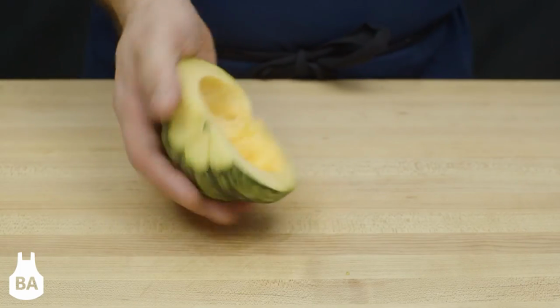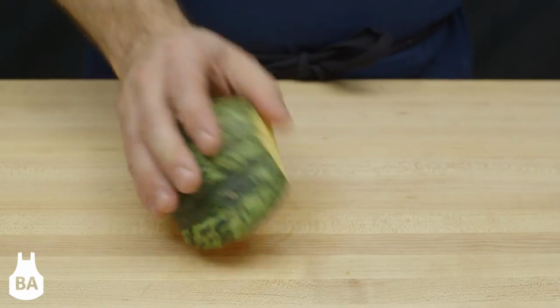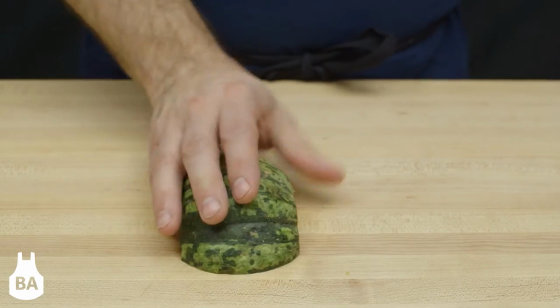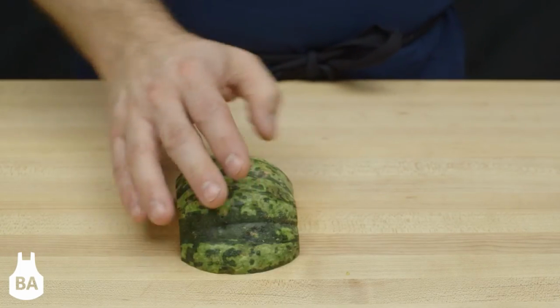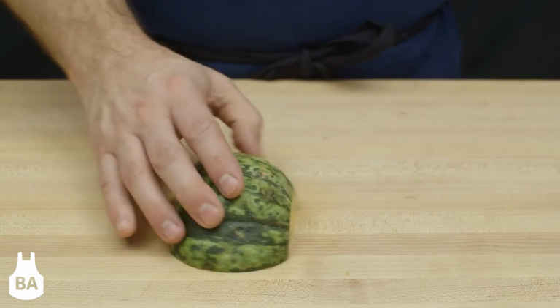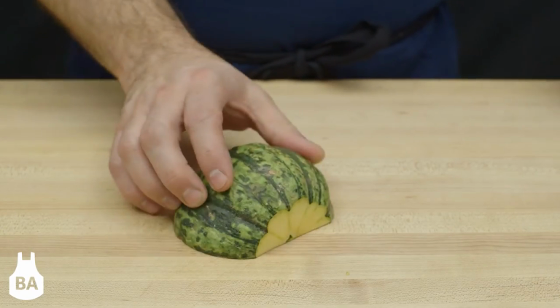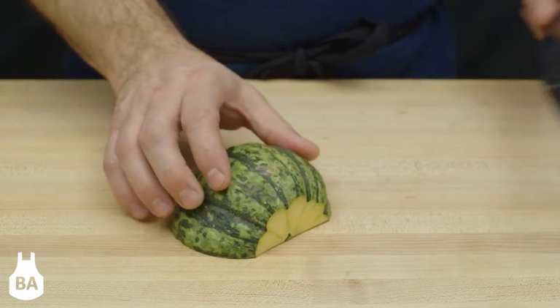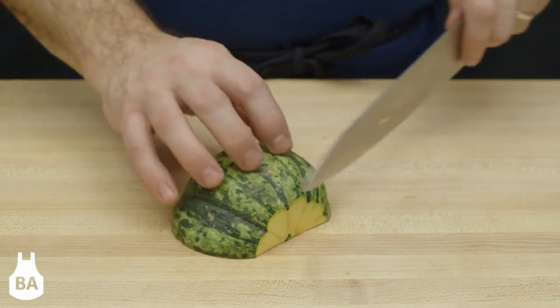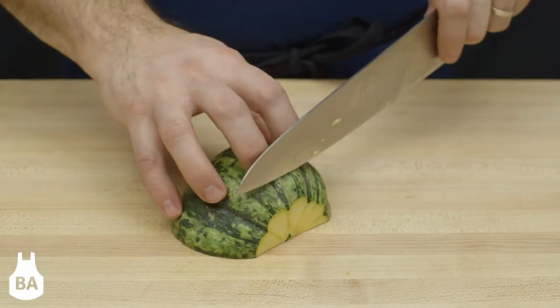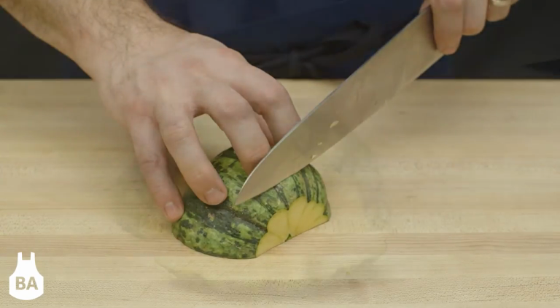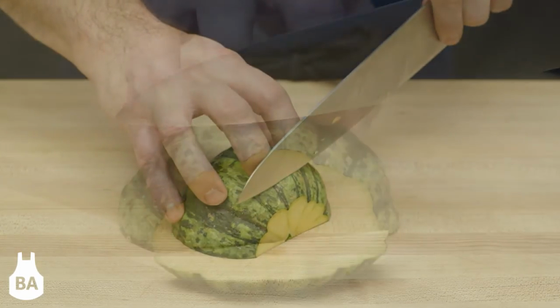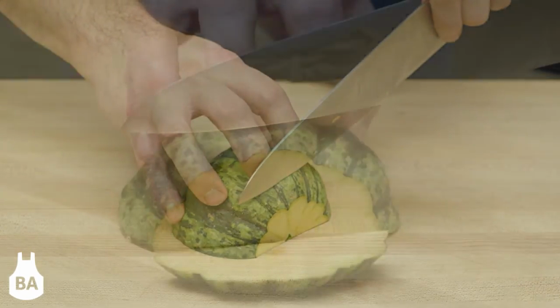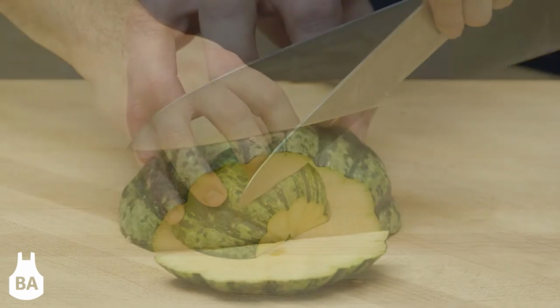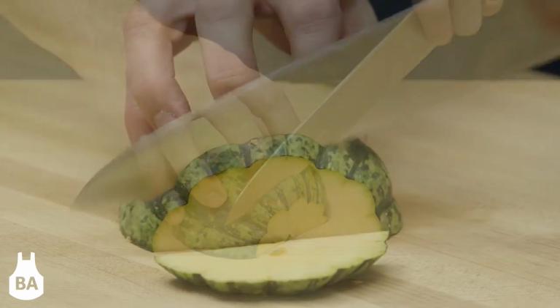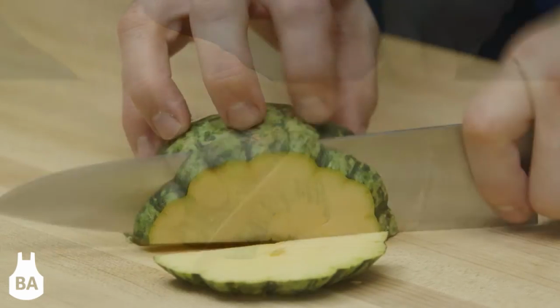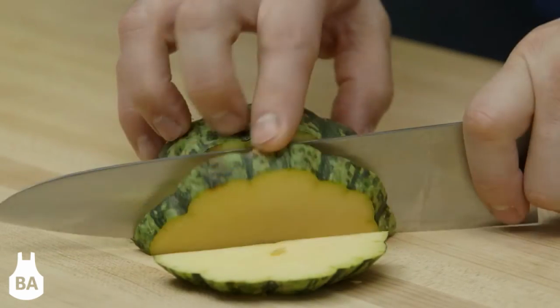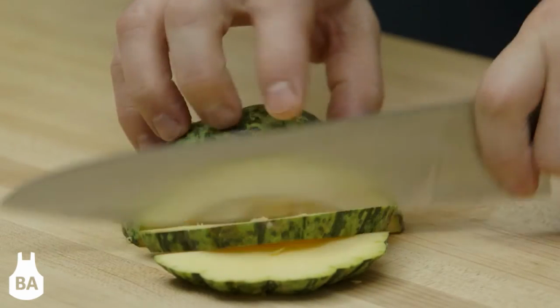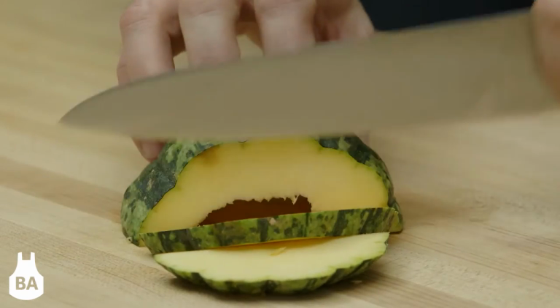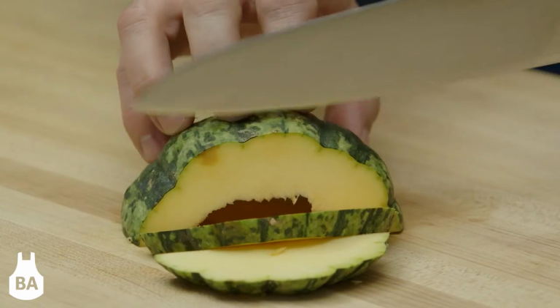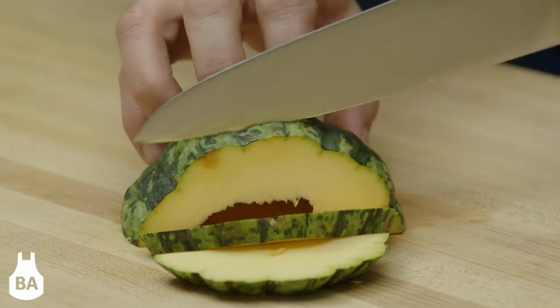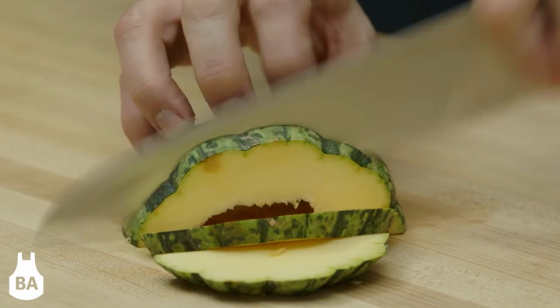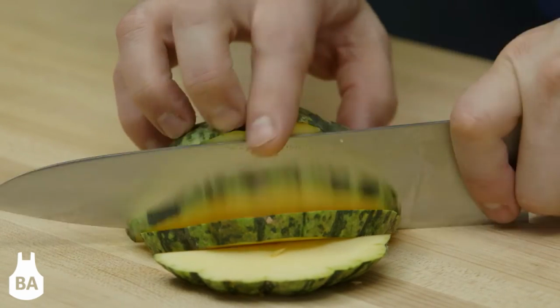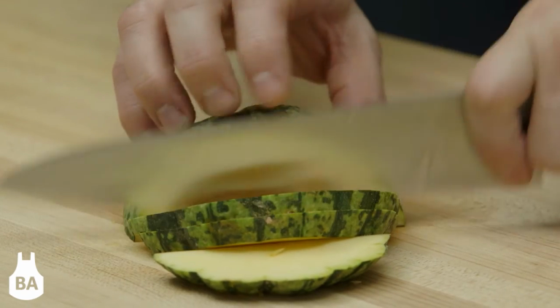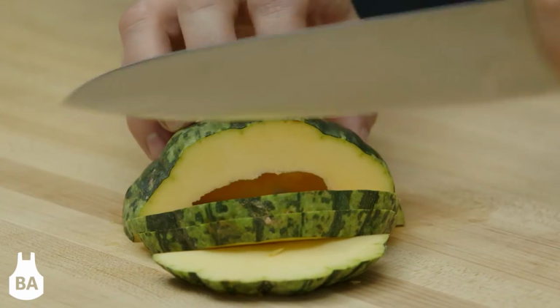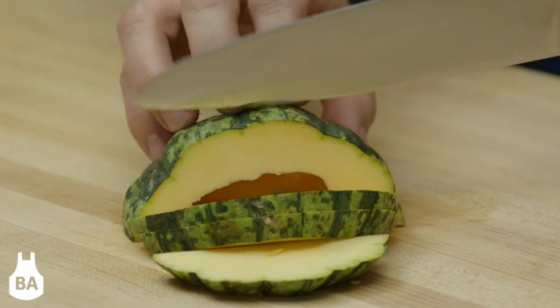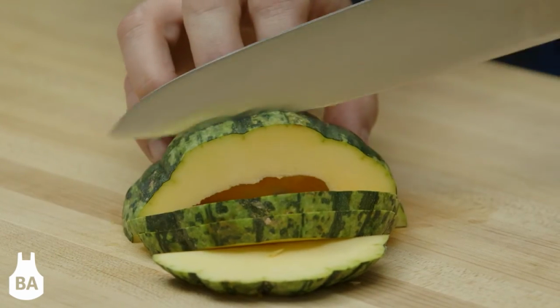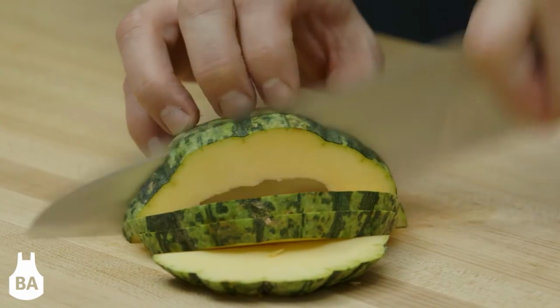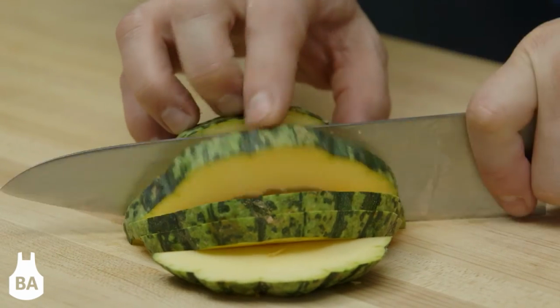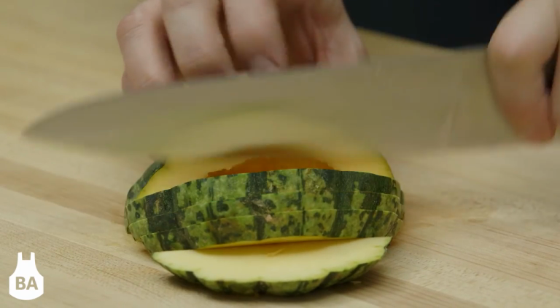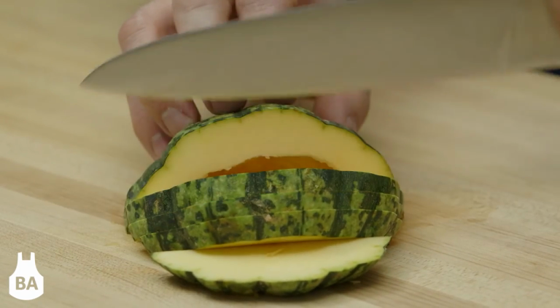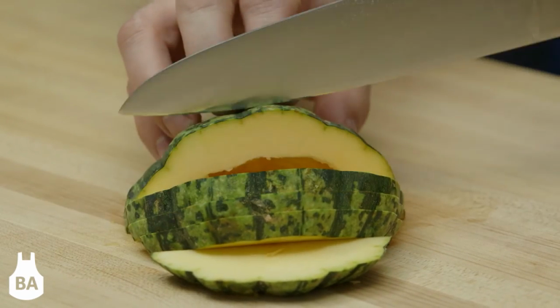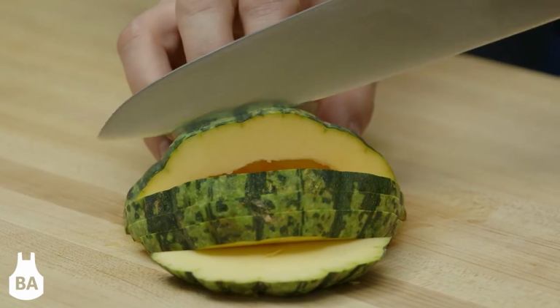Last we can slice the squash like this for roasting. This thin-skinned squash is an autumnal delight.